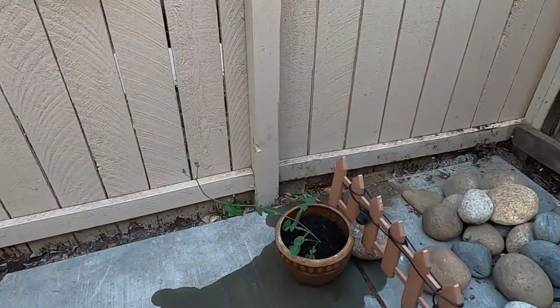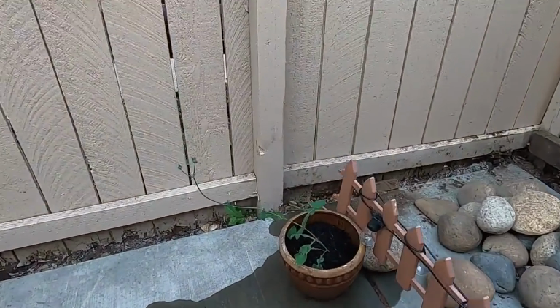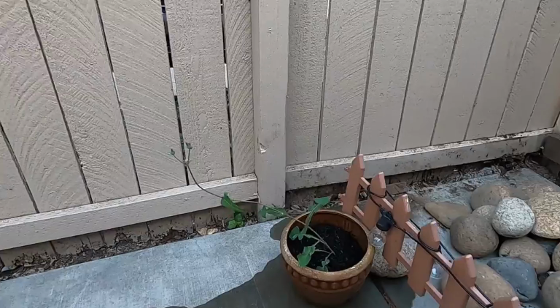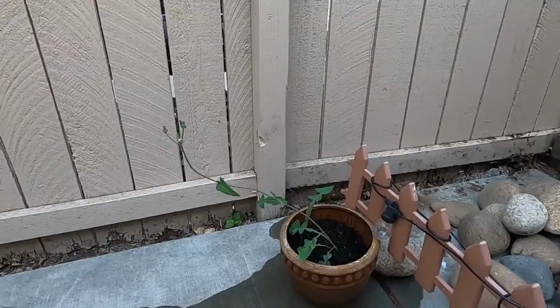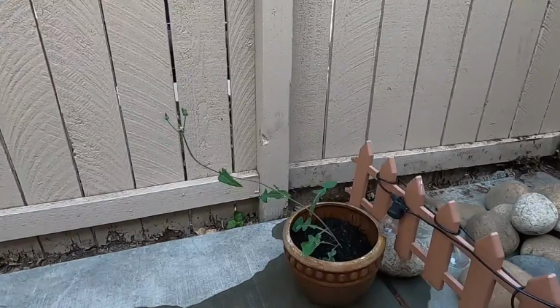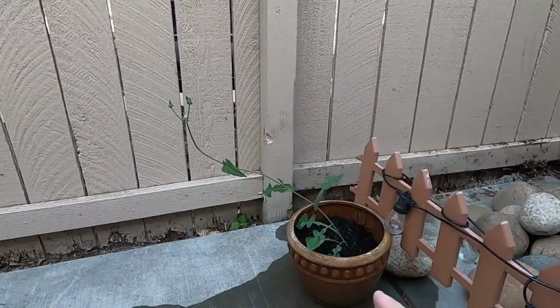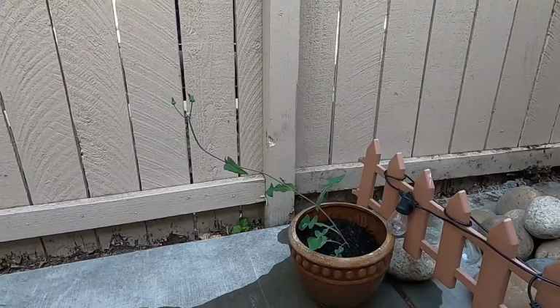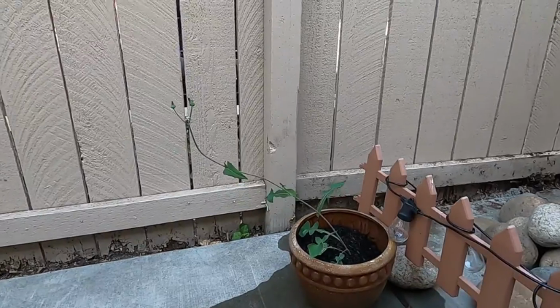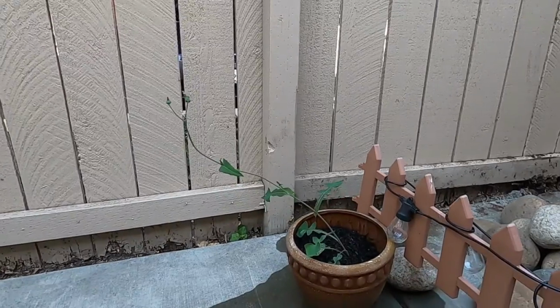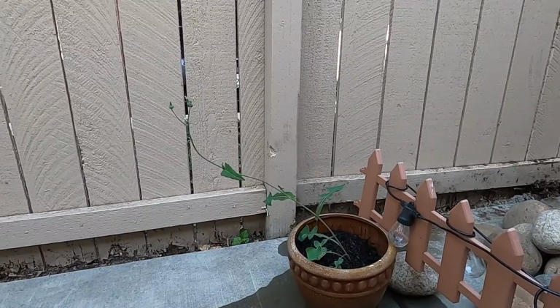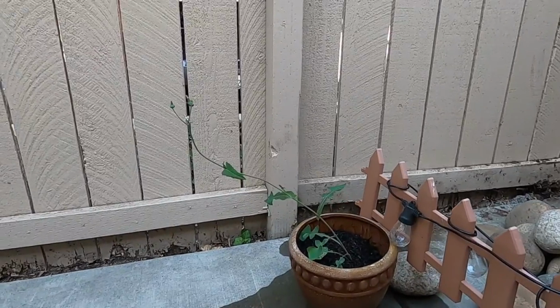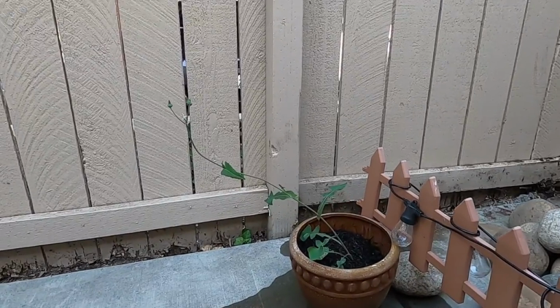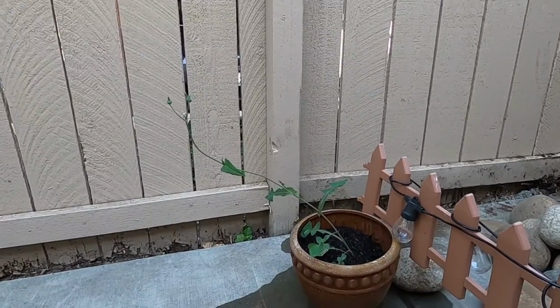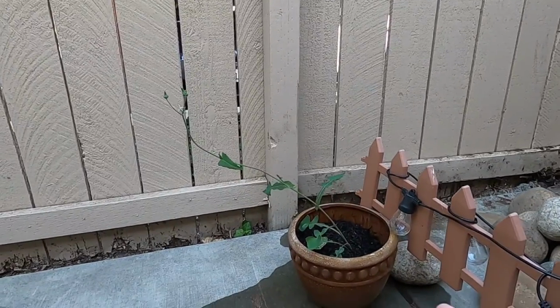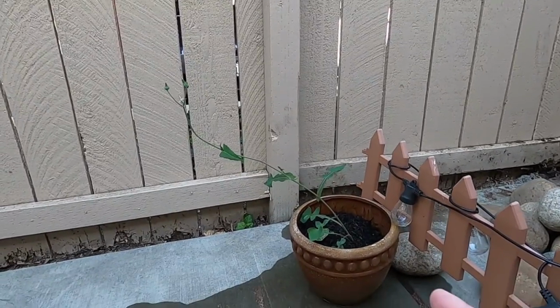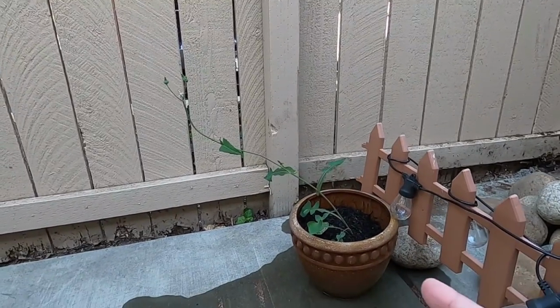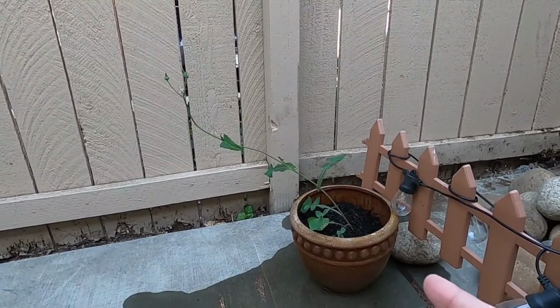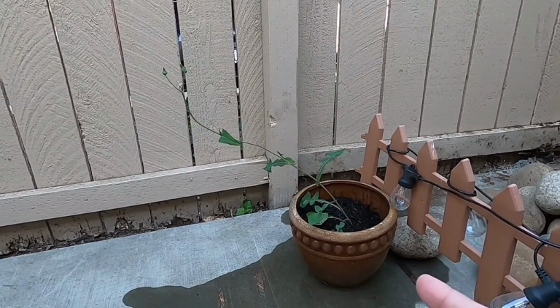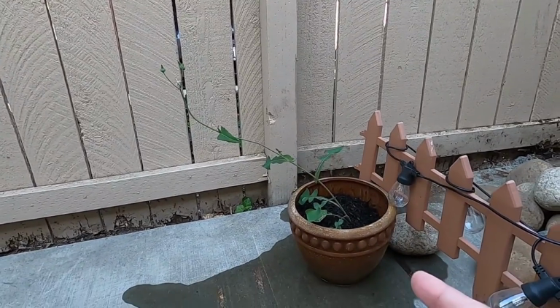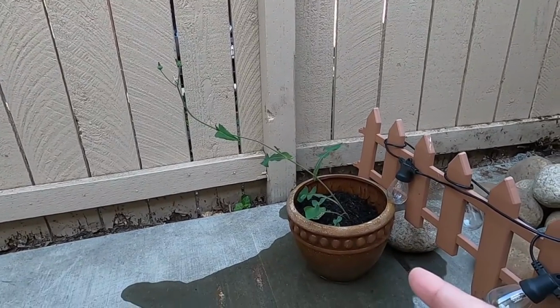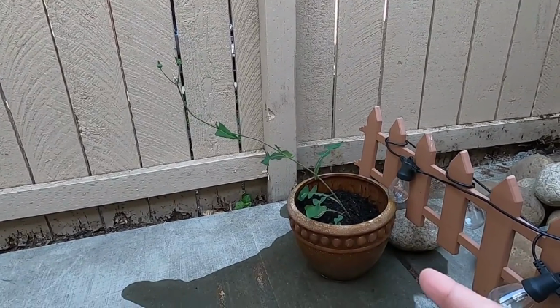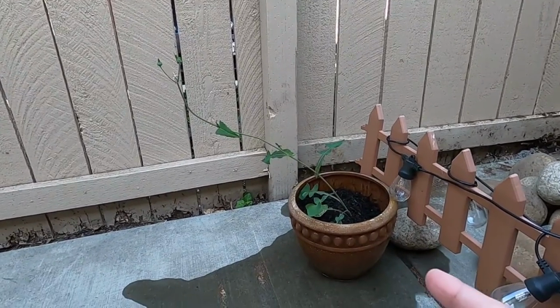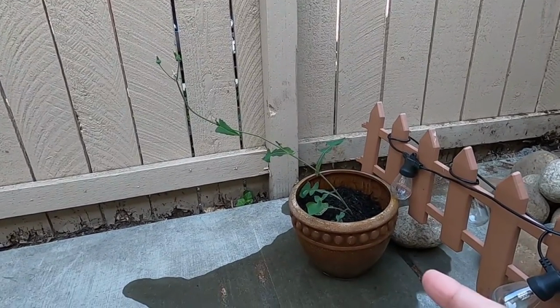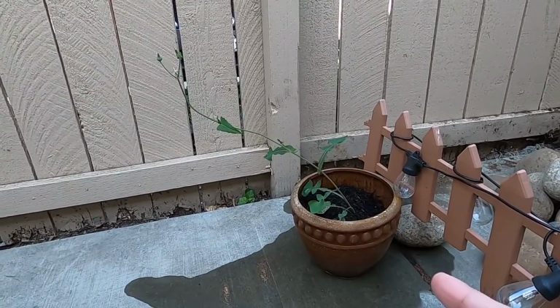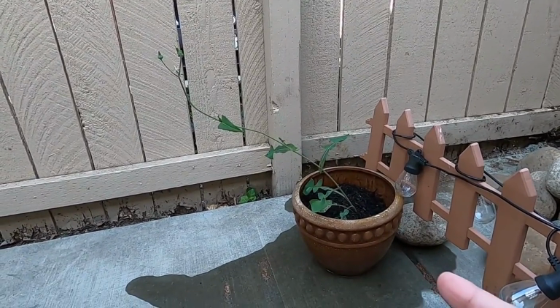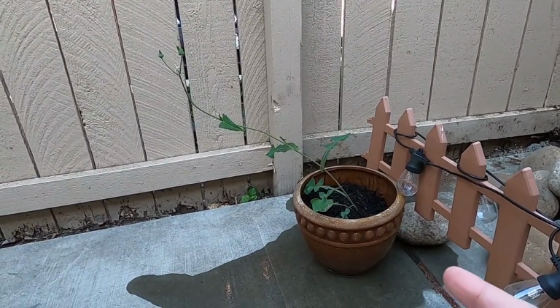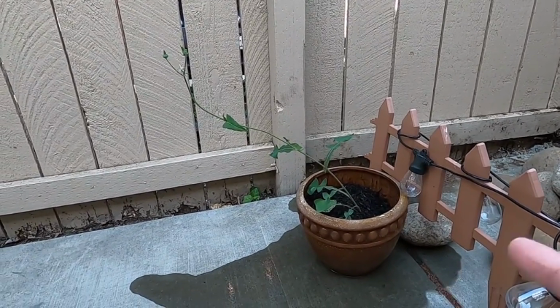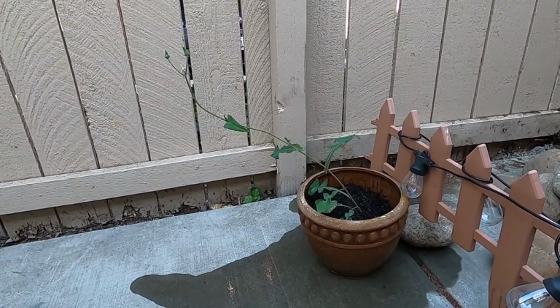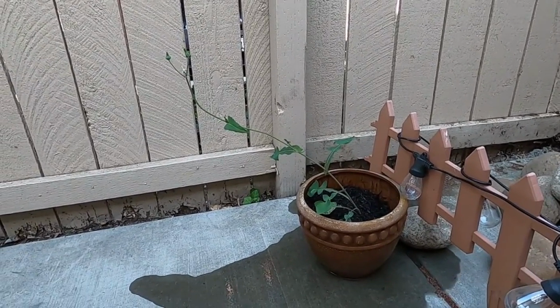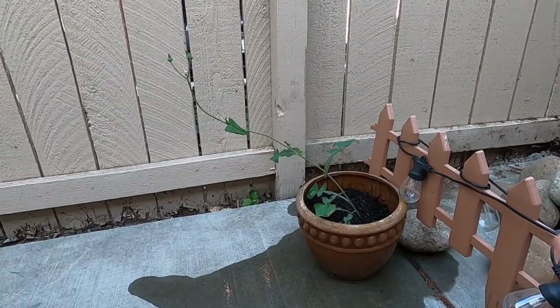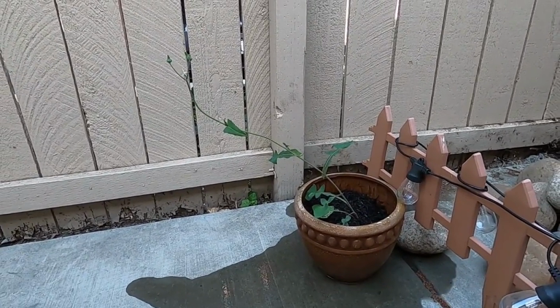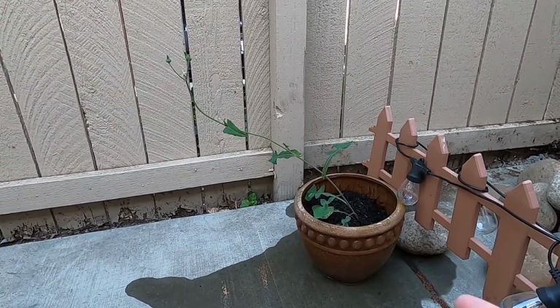And then this plant as well, I left it right here.